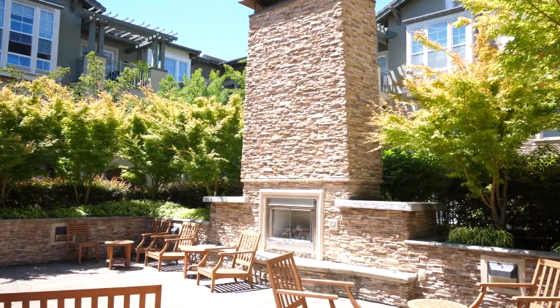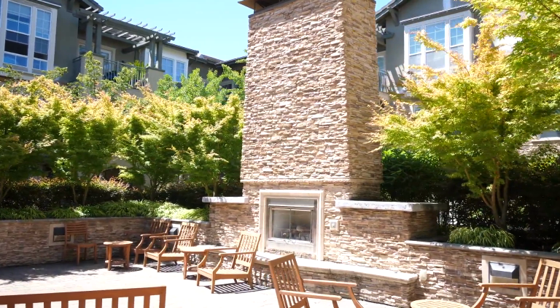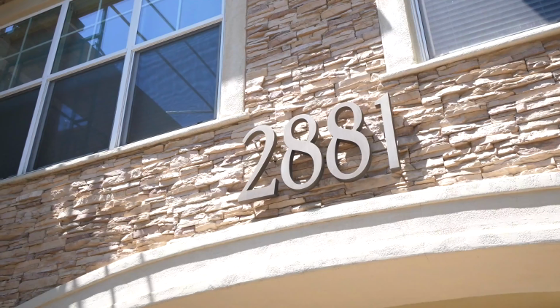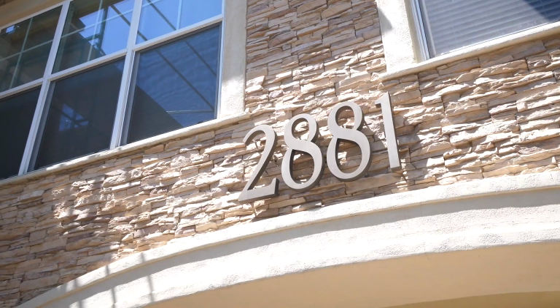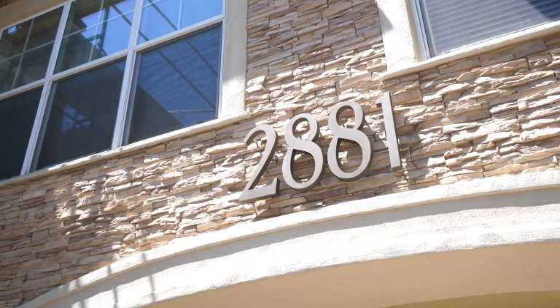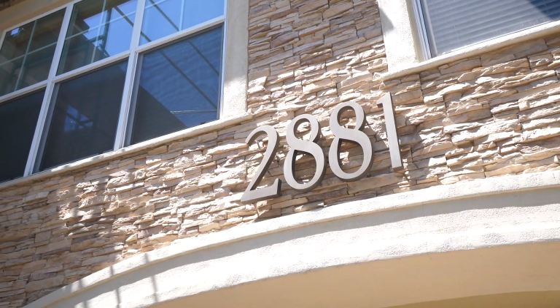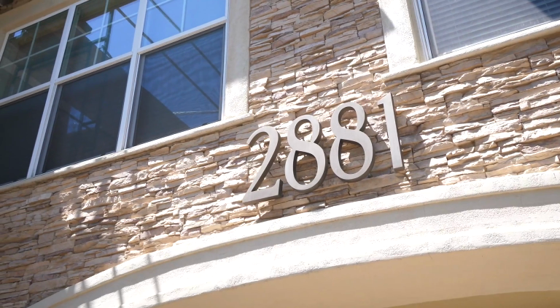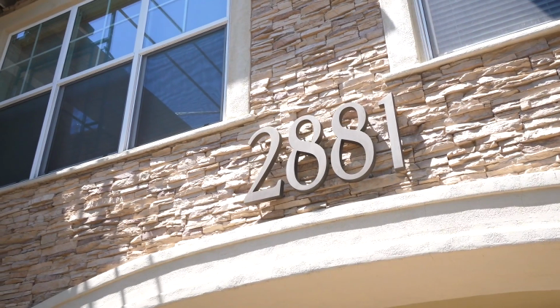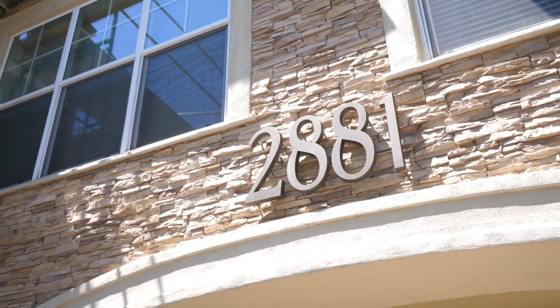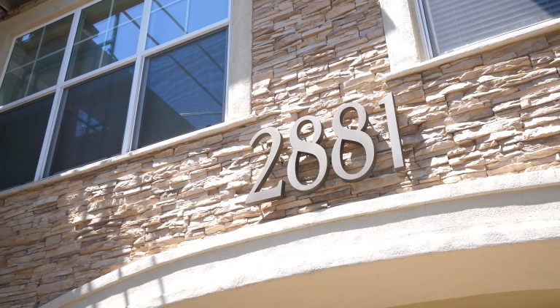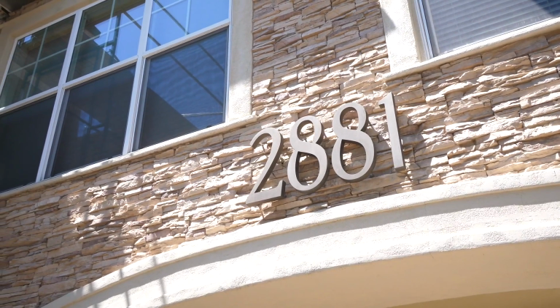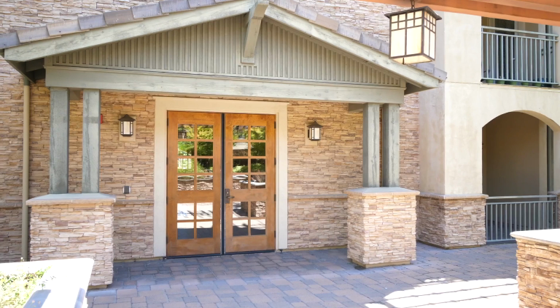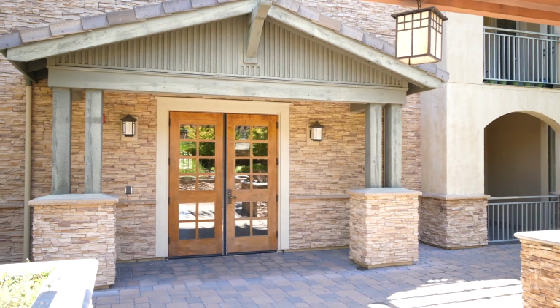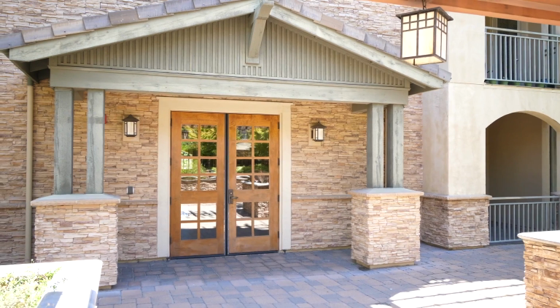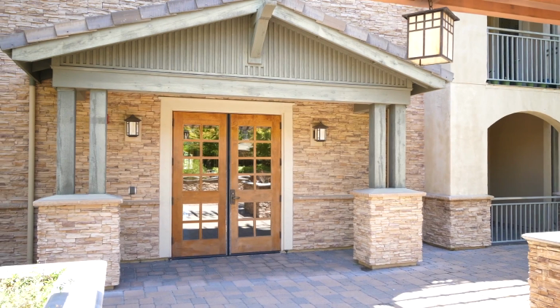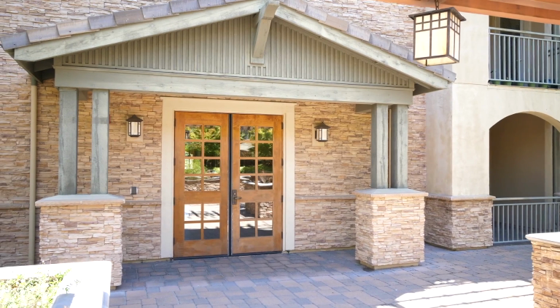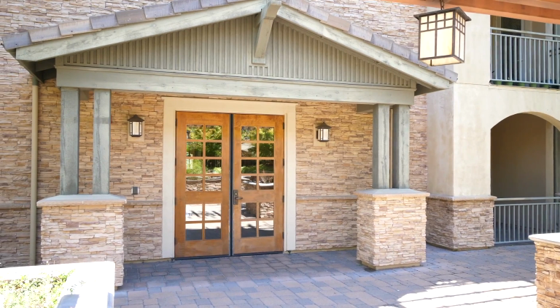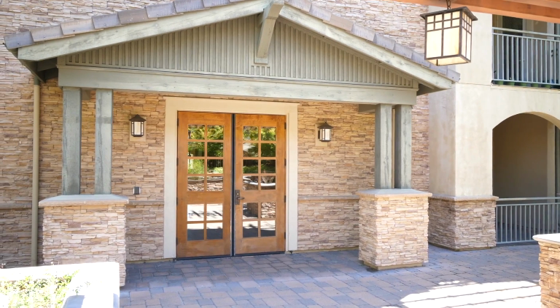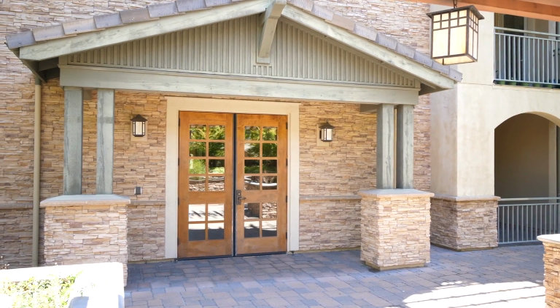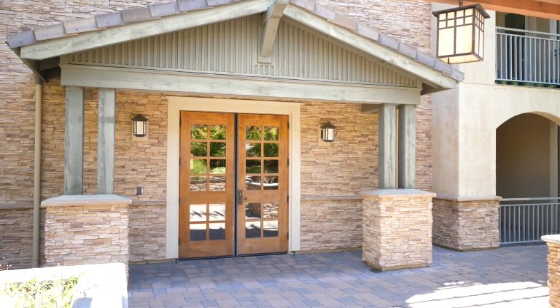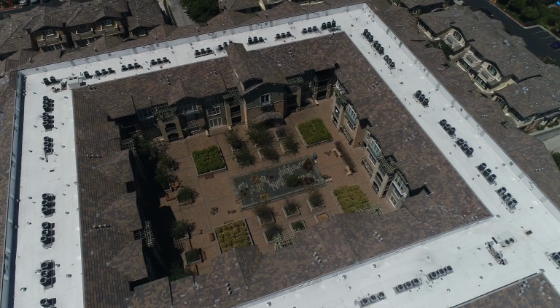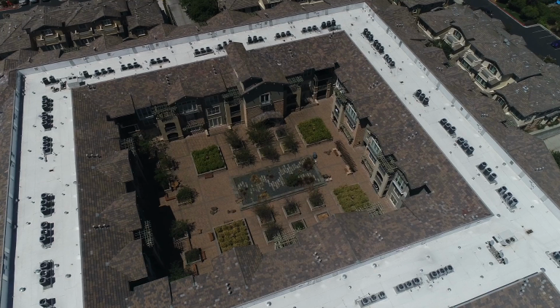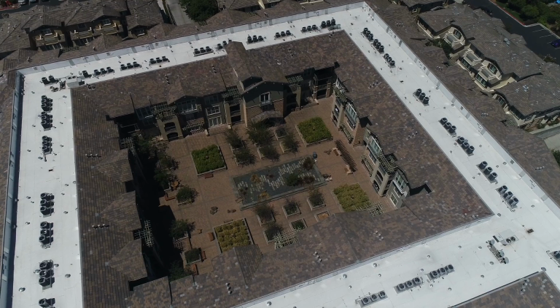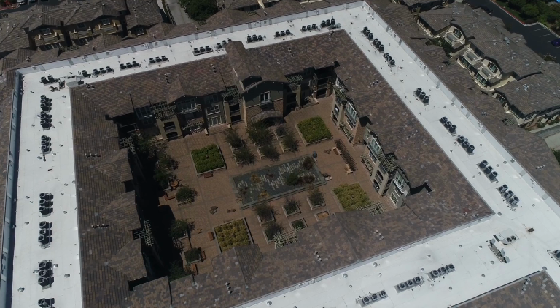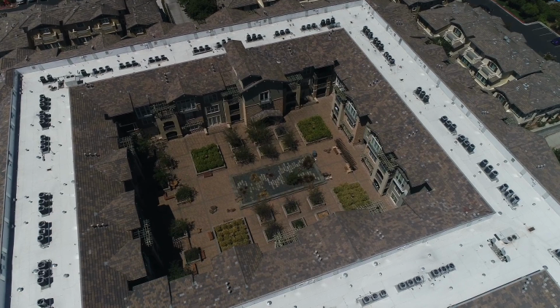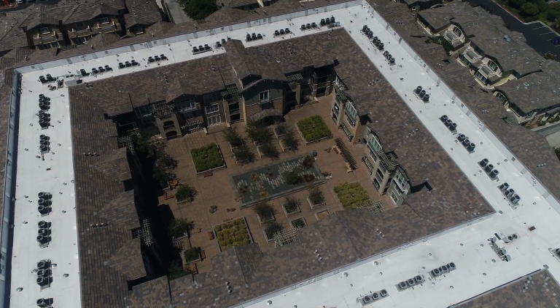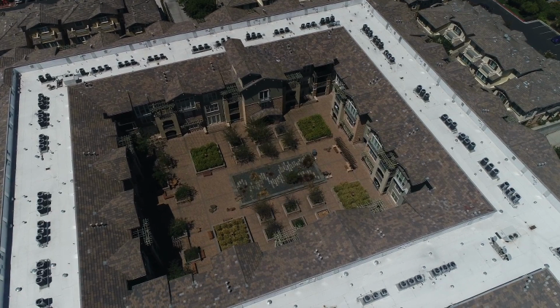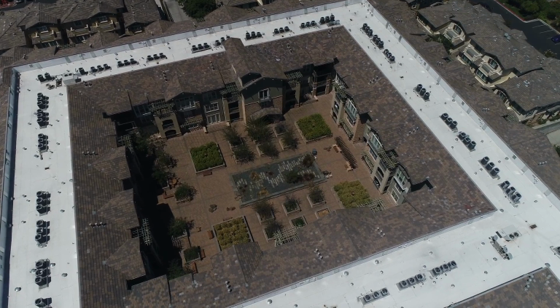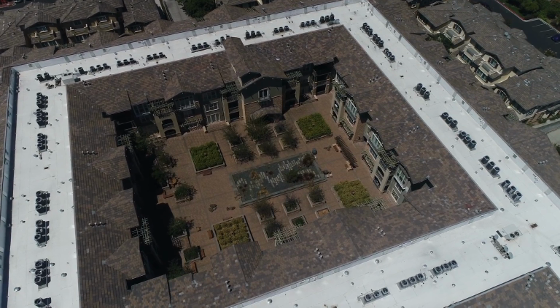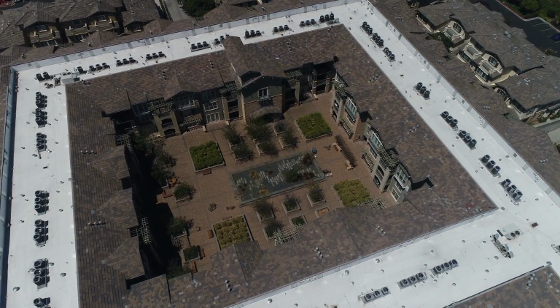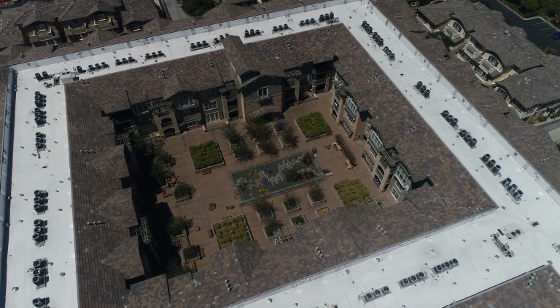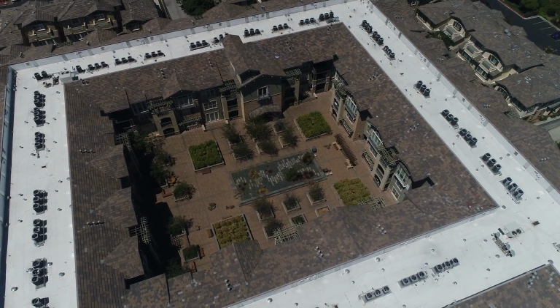The building has a secure entrance, gated underground parking with two assigned spots, and a storage locker.